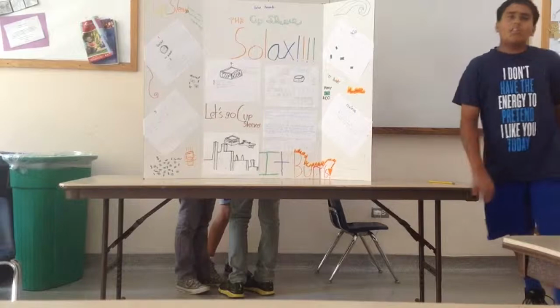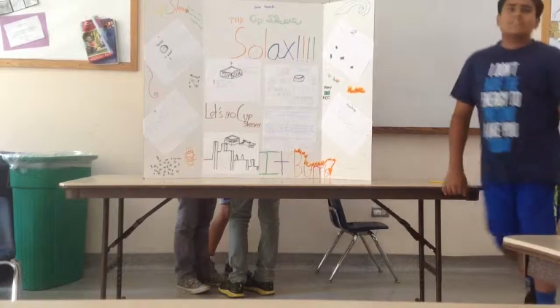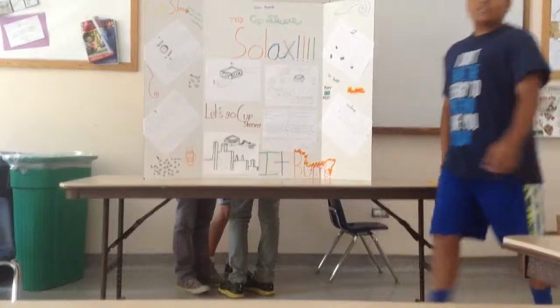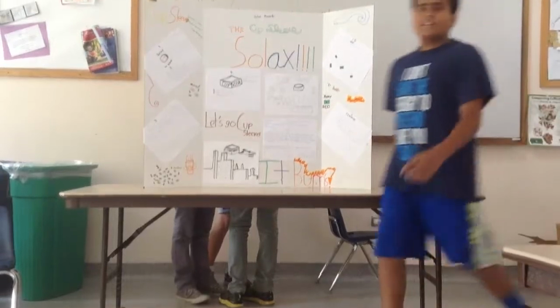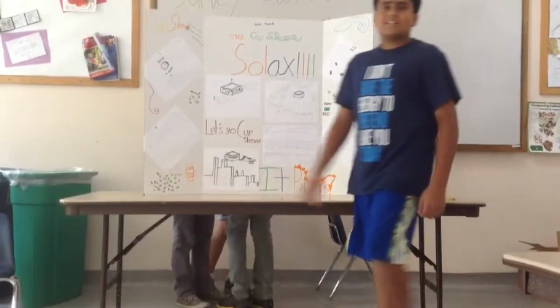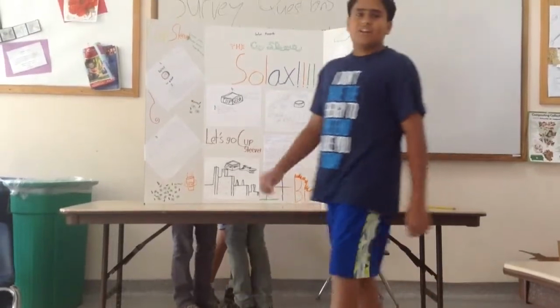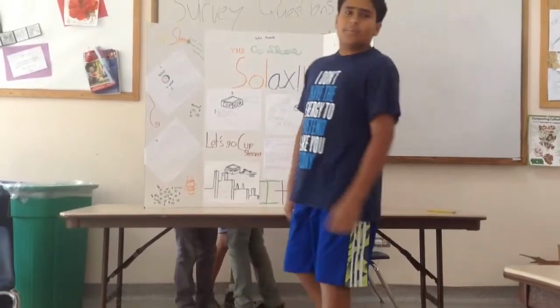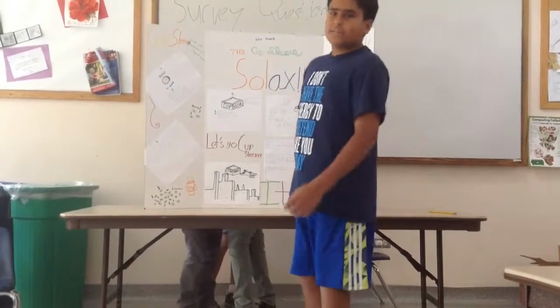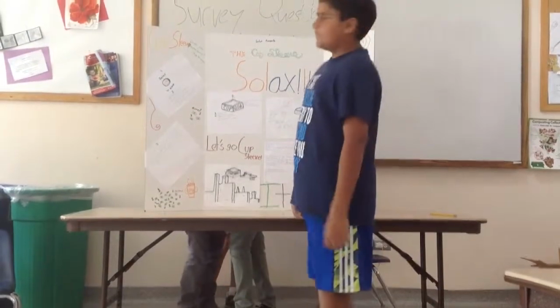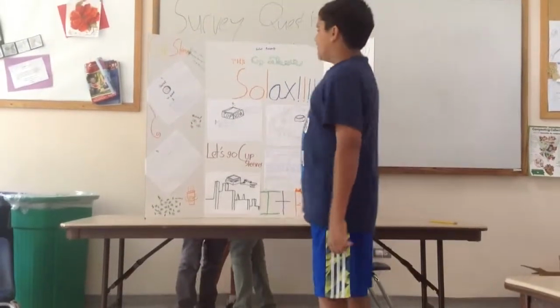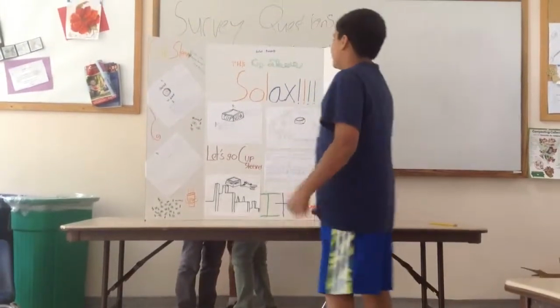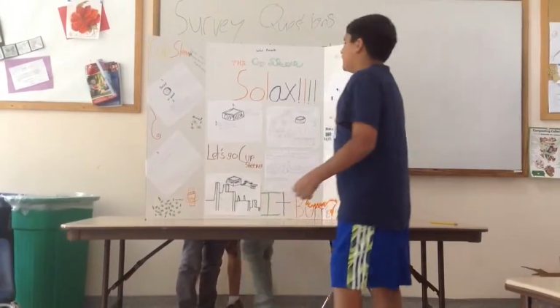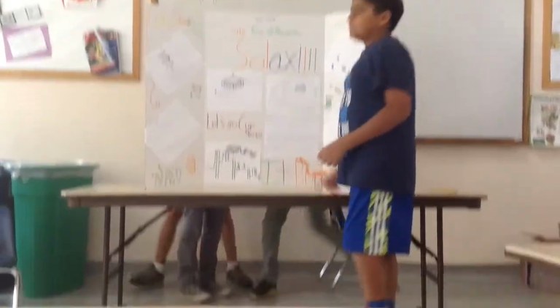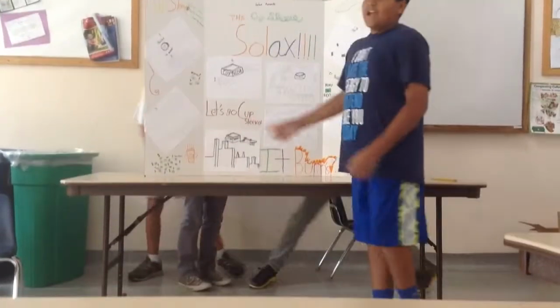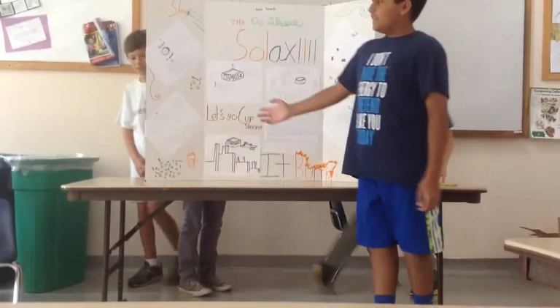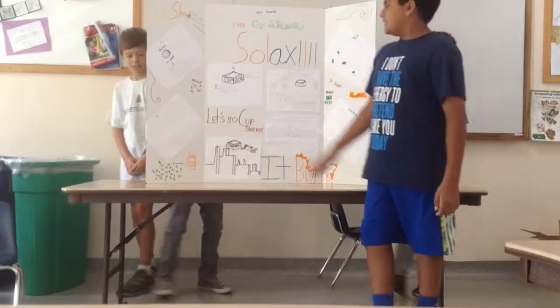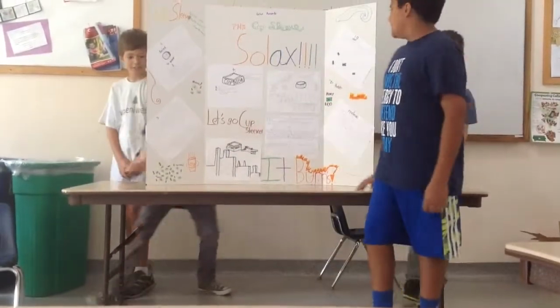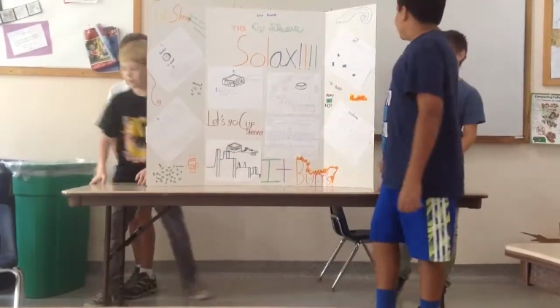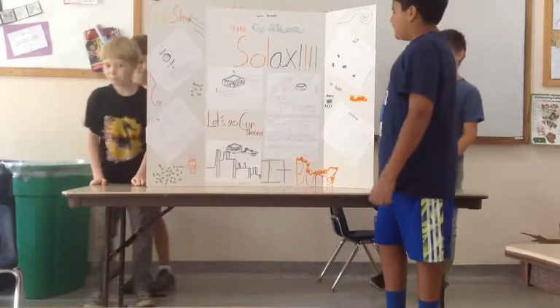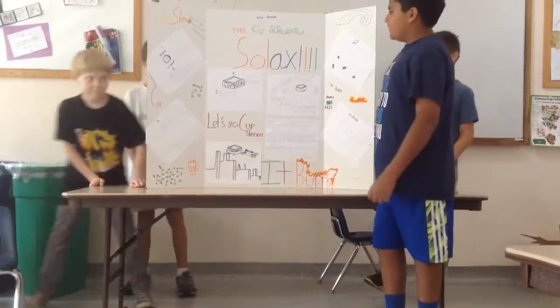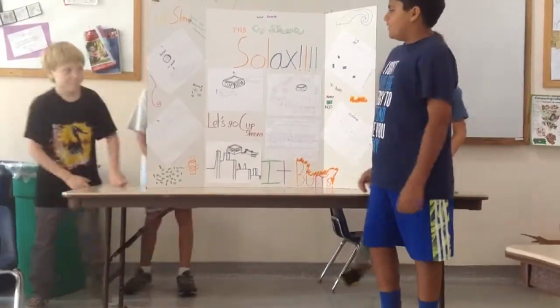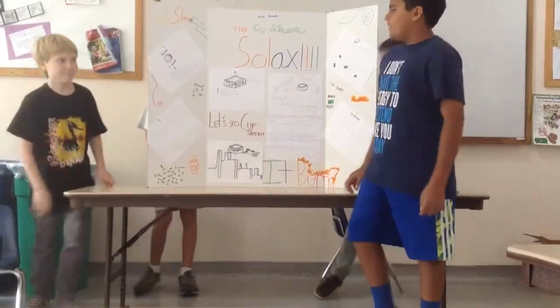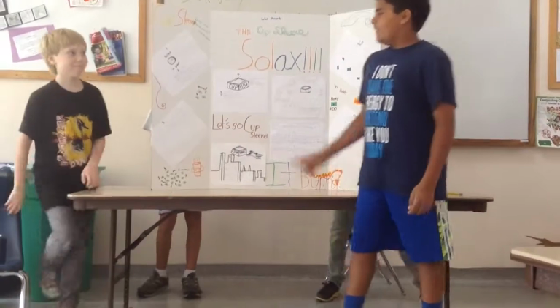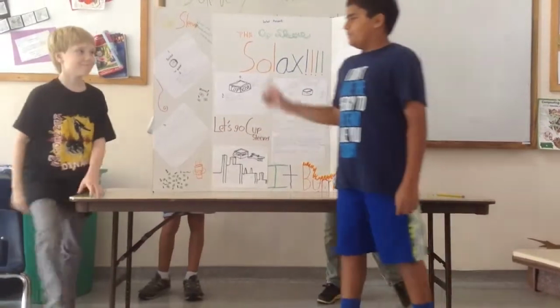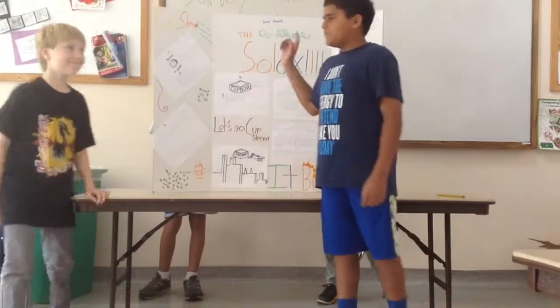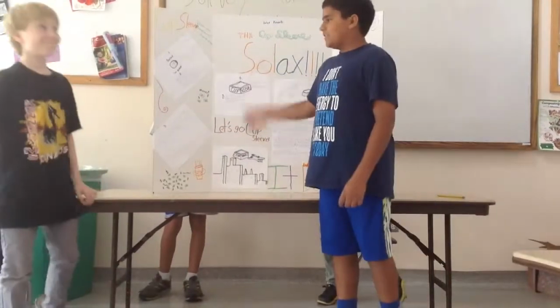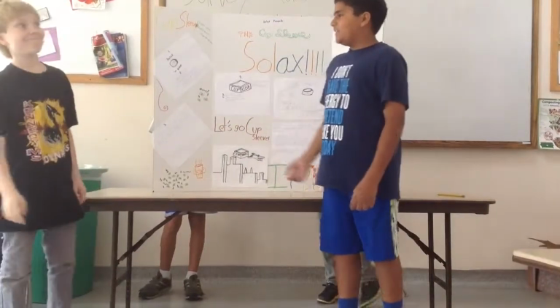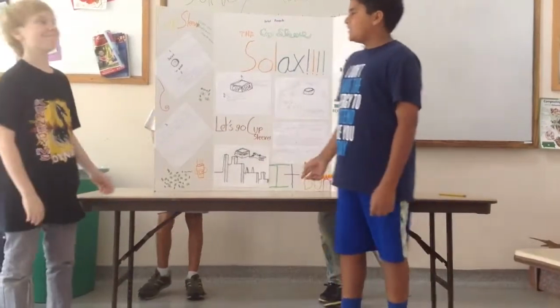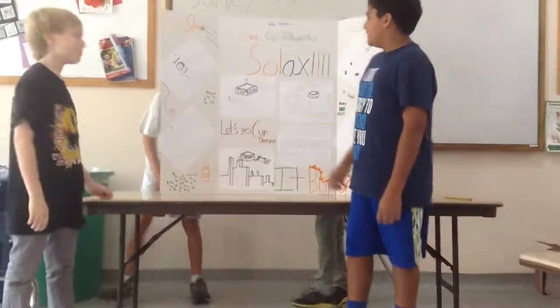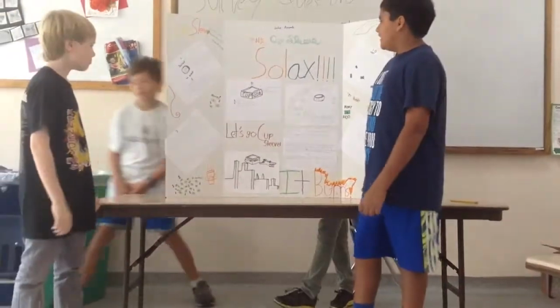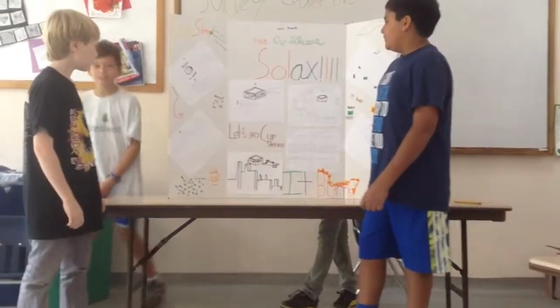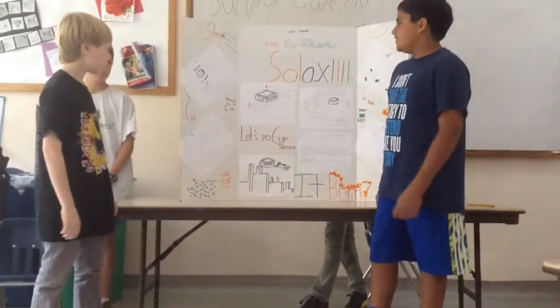Solex presents the Cup Sleeve. Here comes Alex, Sotiris, and Misha.